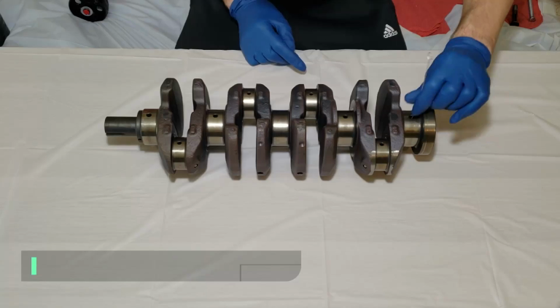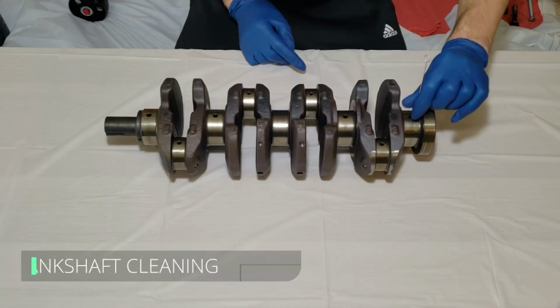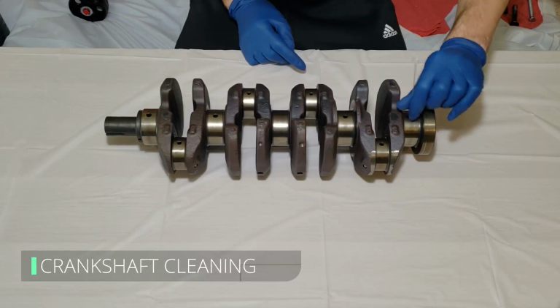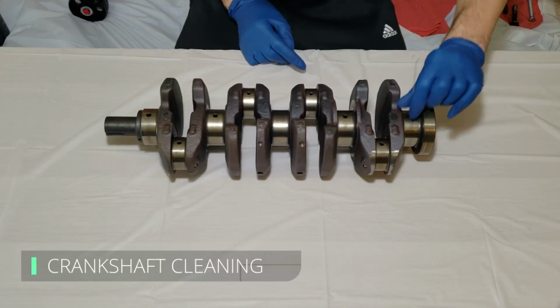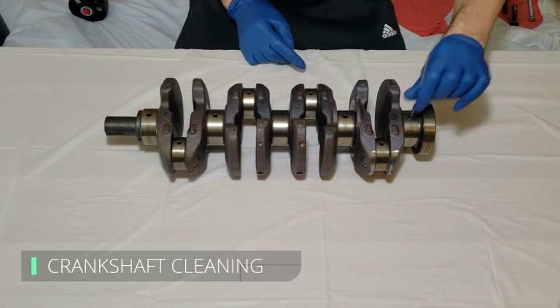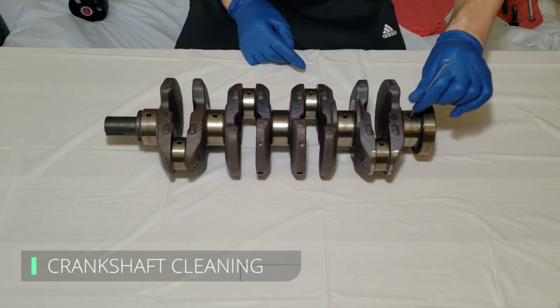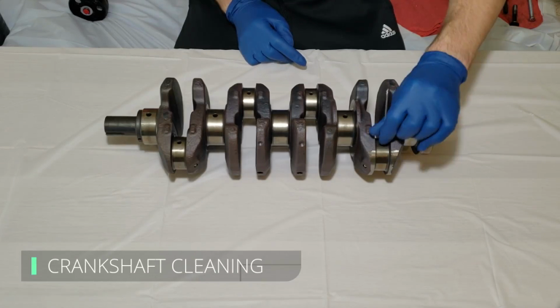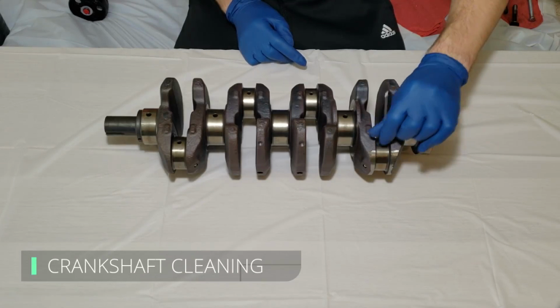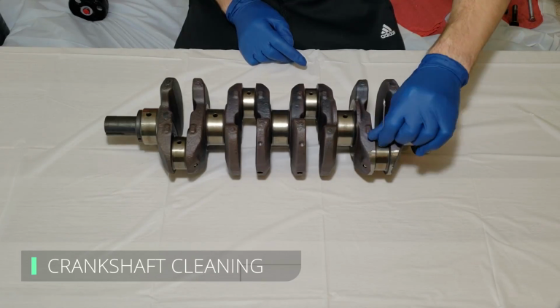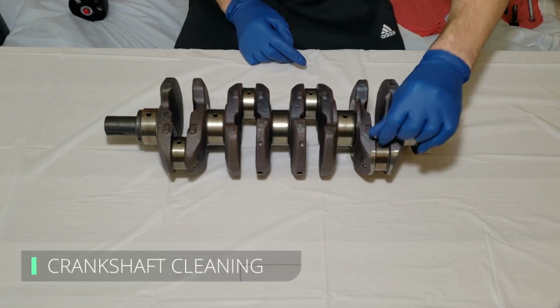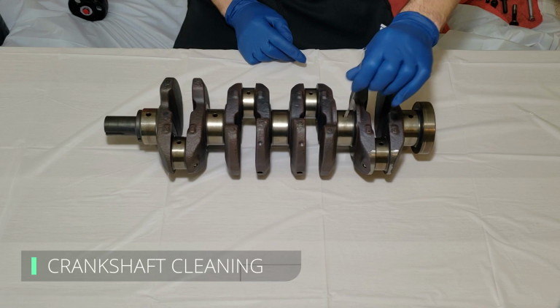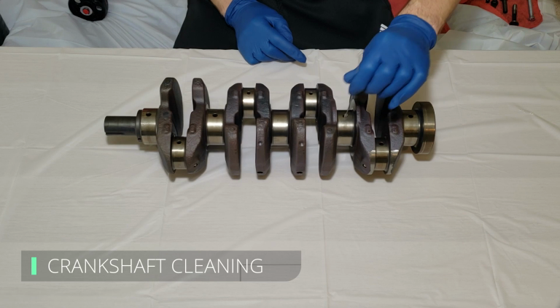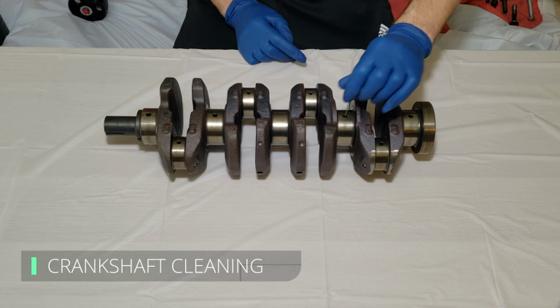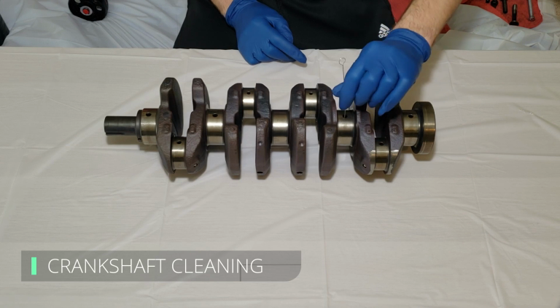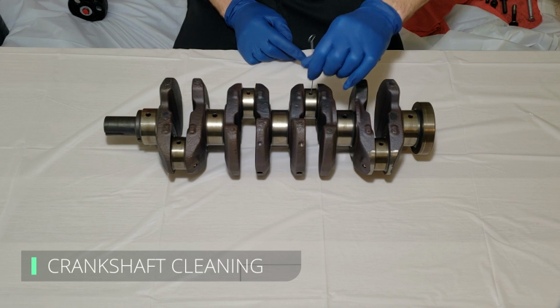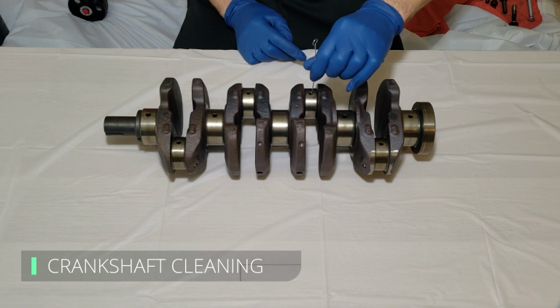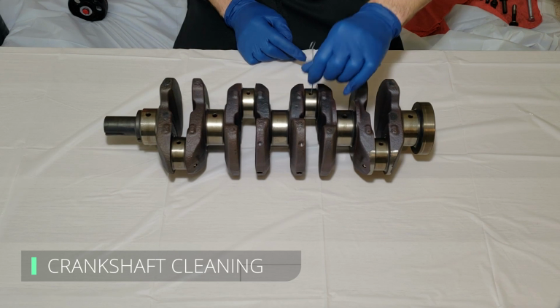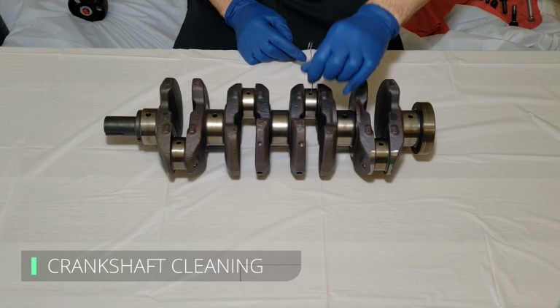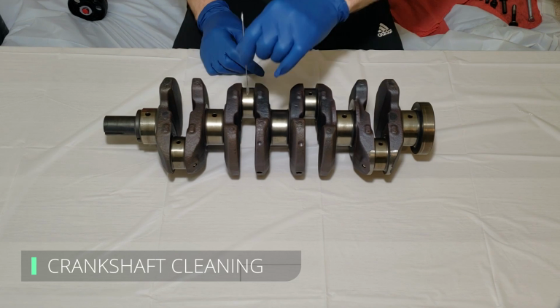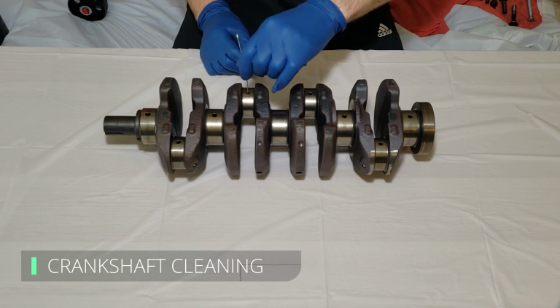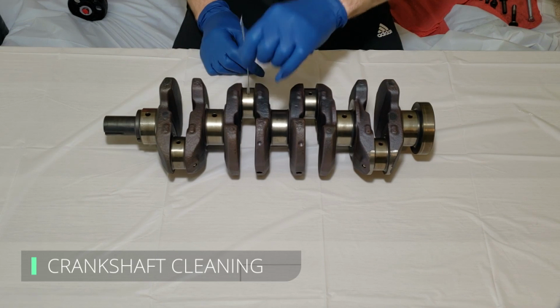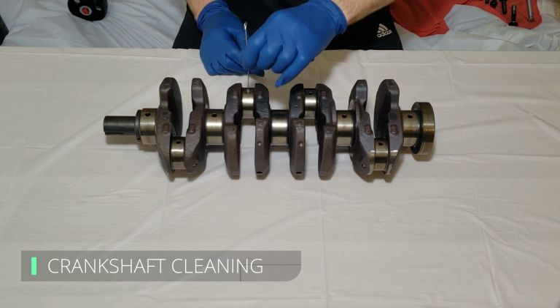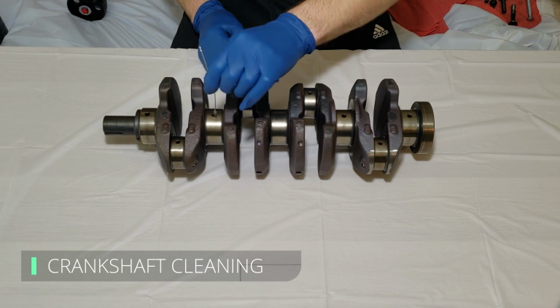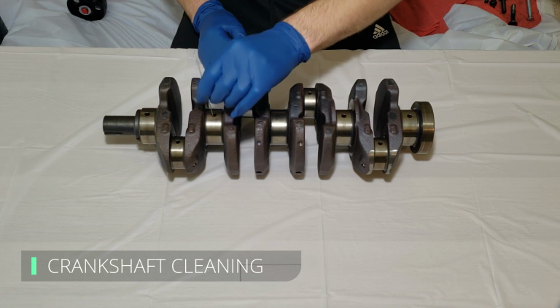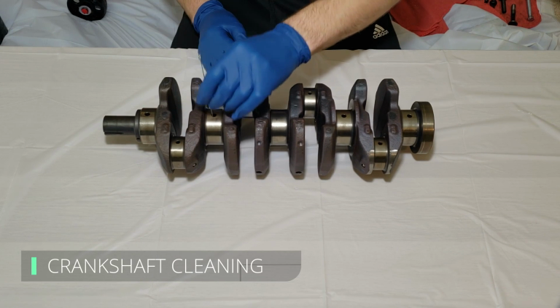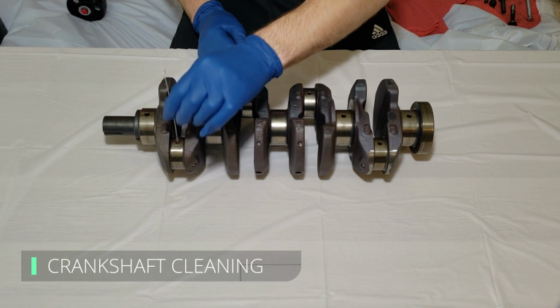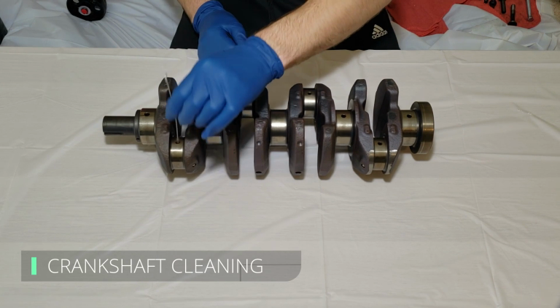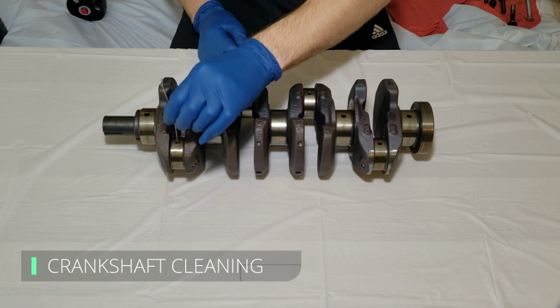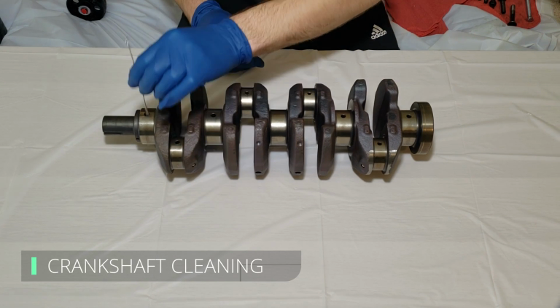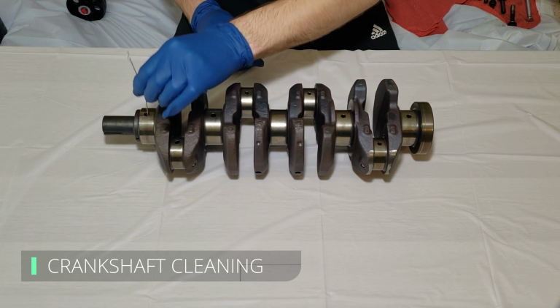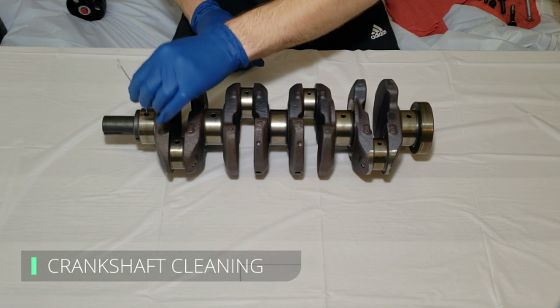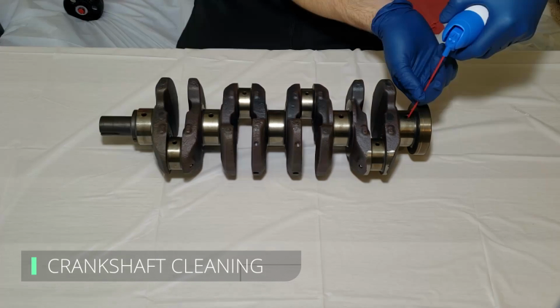After removing the crankshaft, it was sent to a machine shop to be balanced and the bearing journals were micro polished.